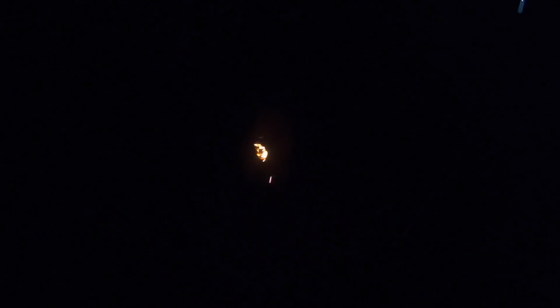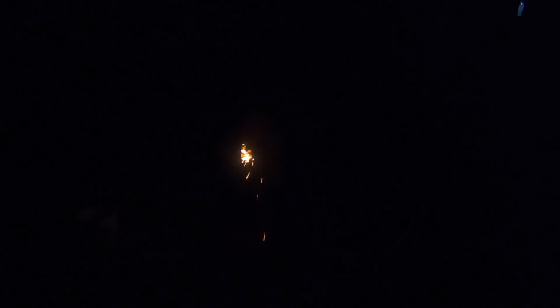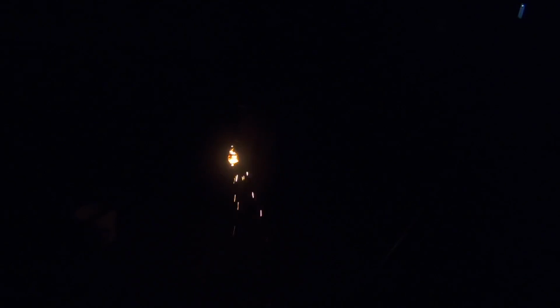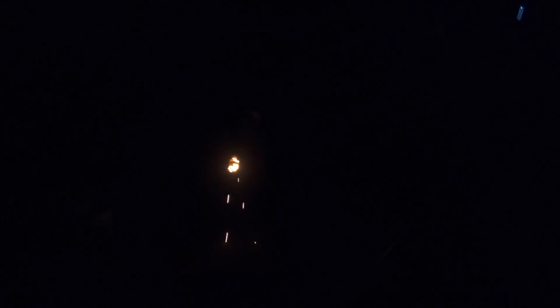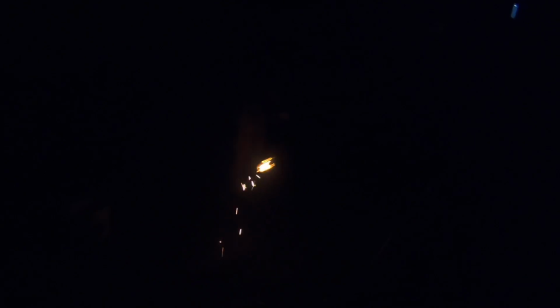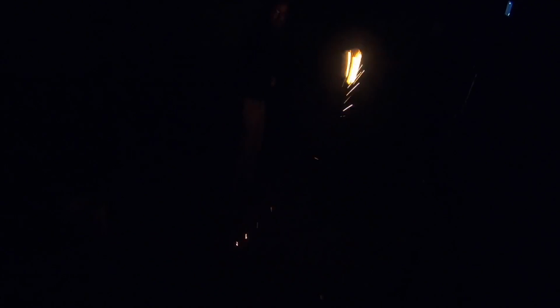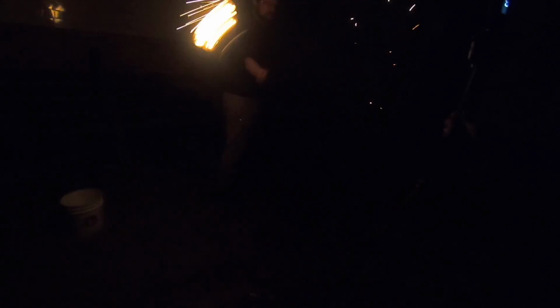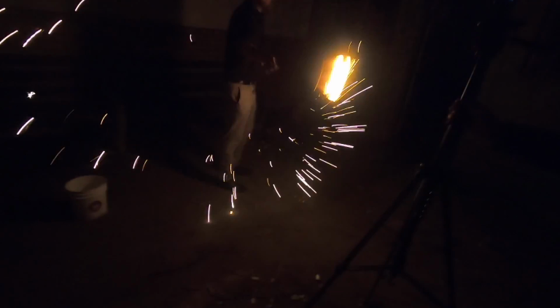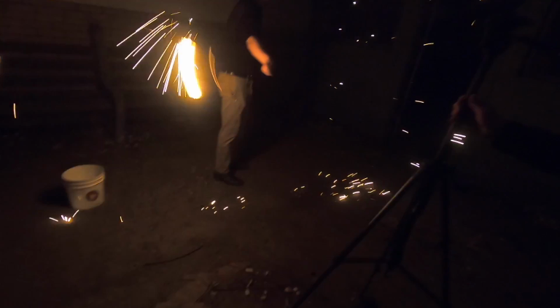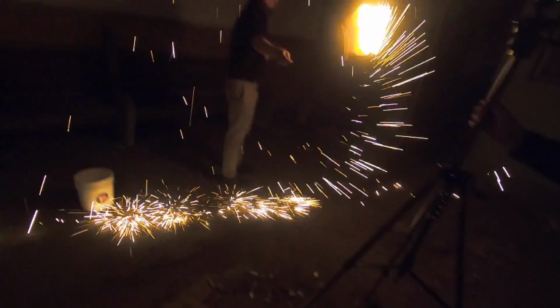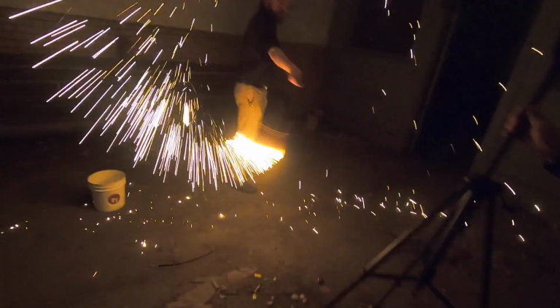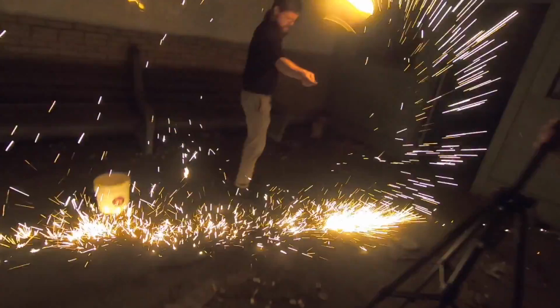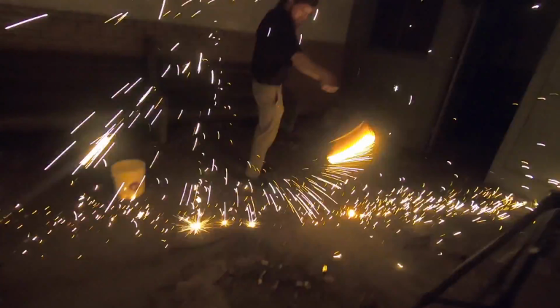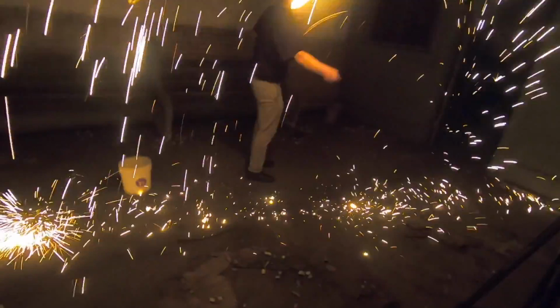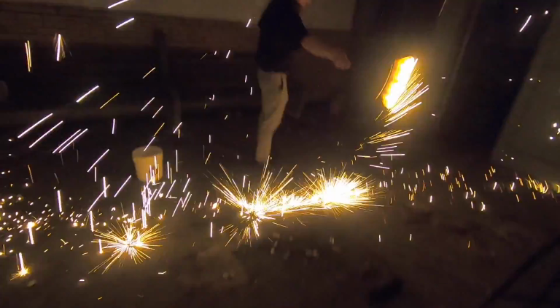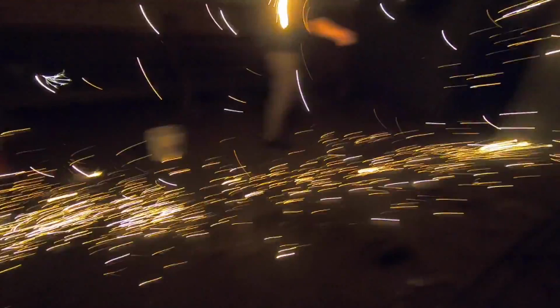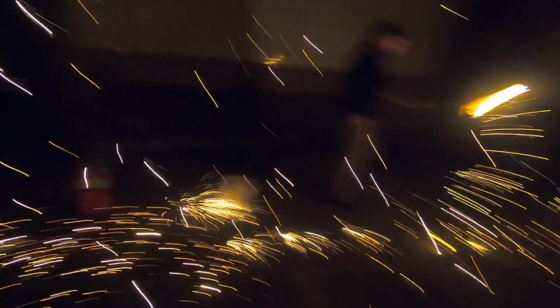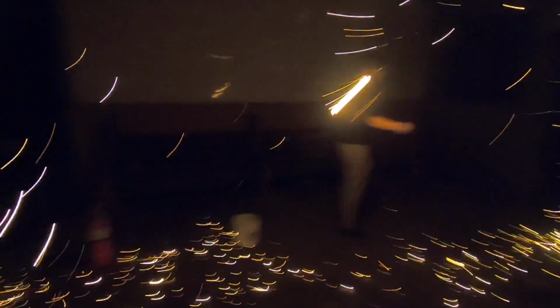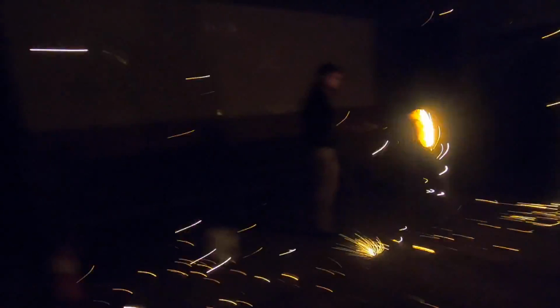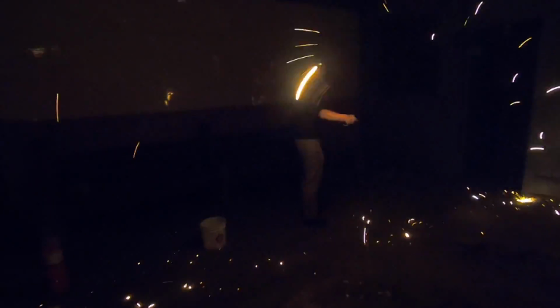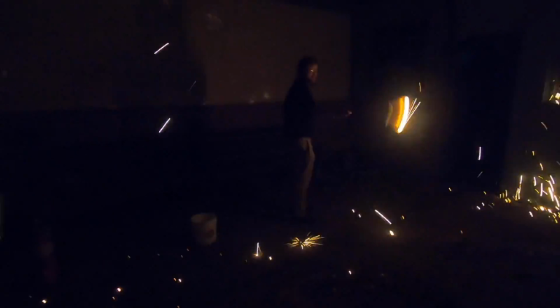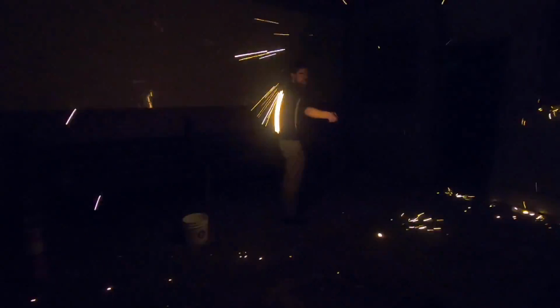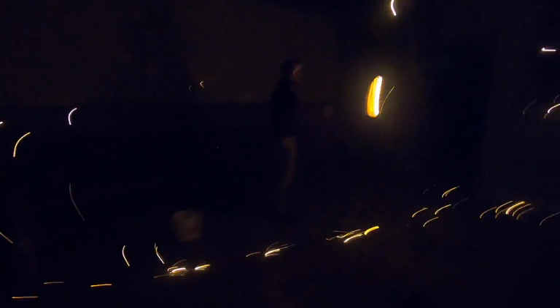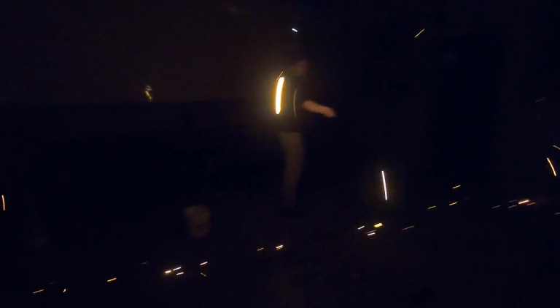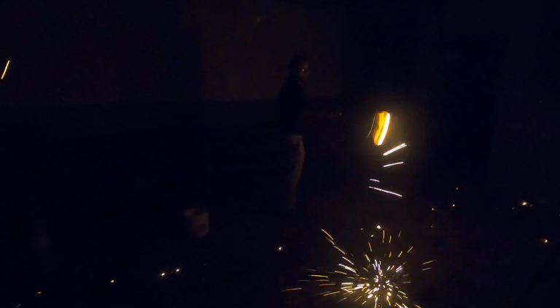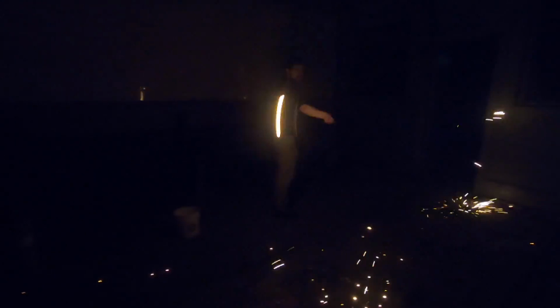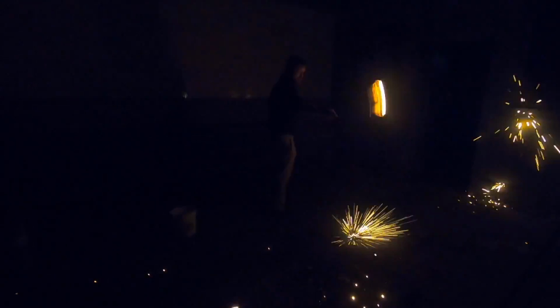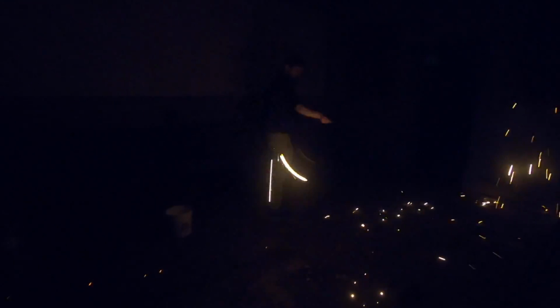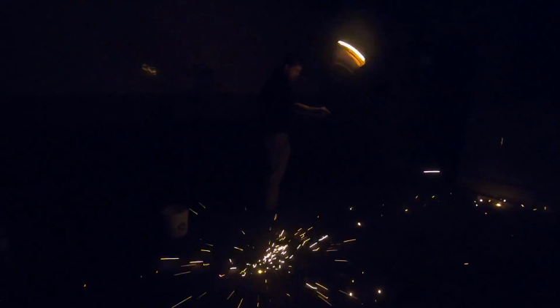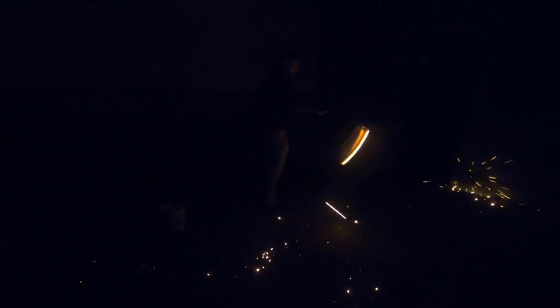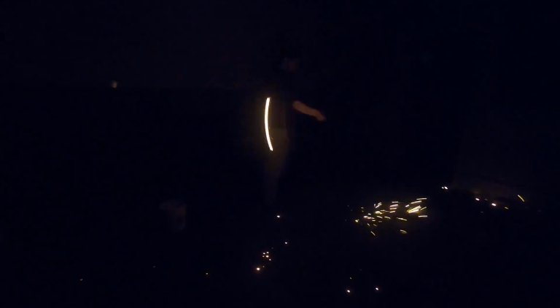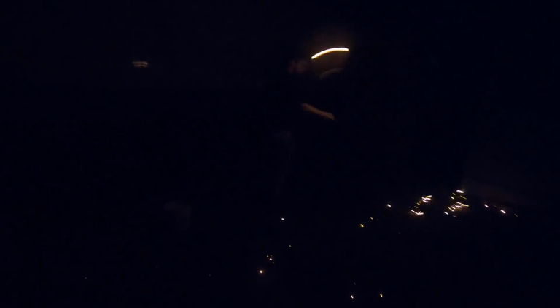Spinning the steel wool in a circle increases the oxidation rate of the steel, producing a bright thermite reaction.